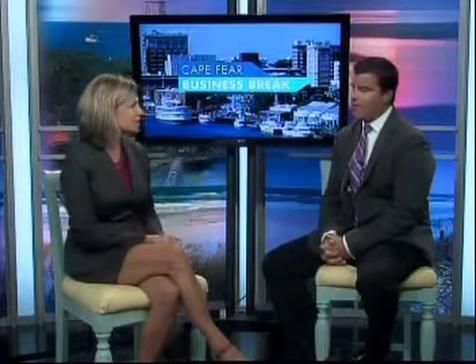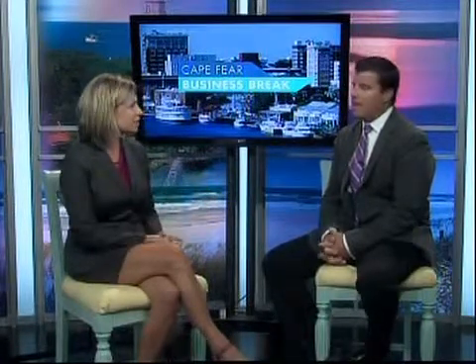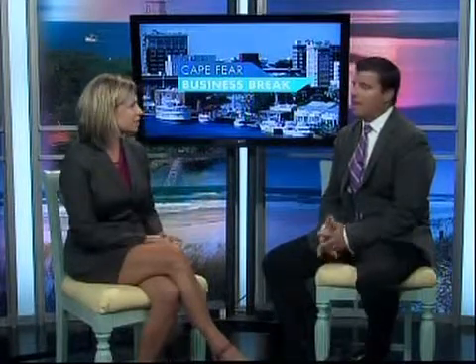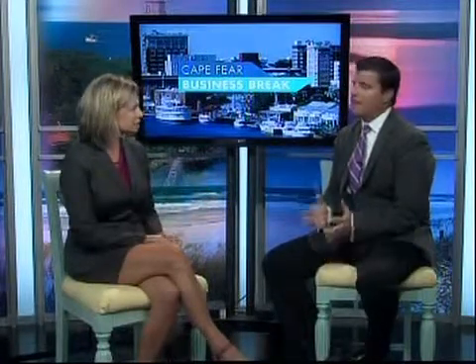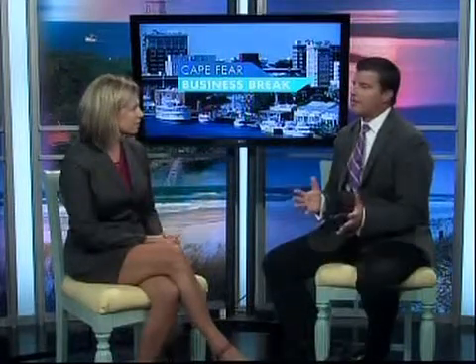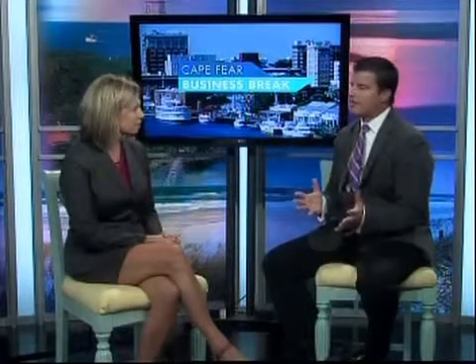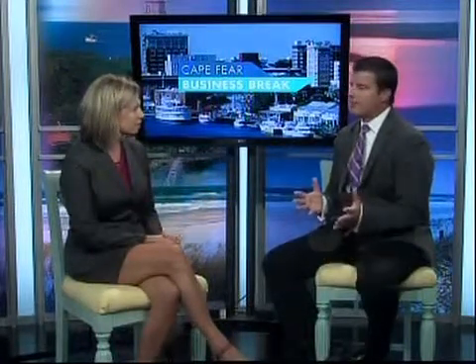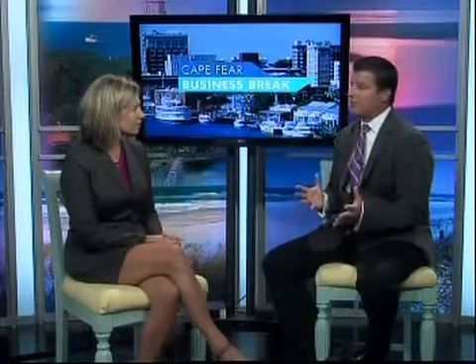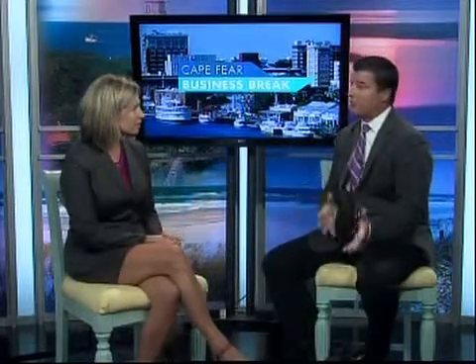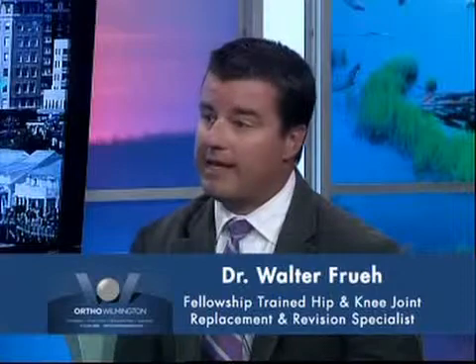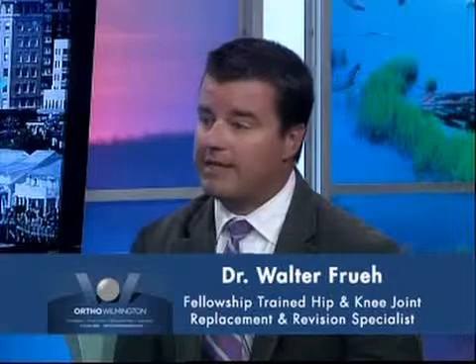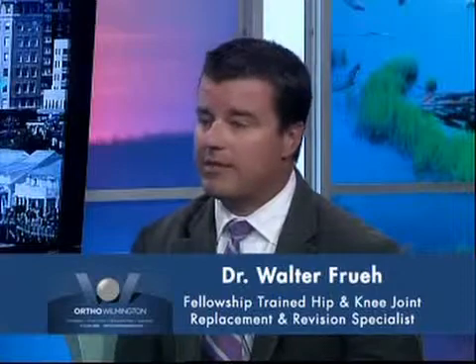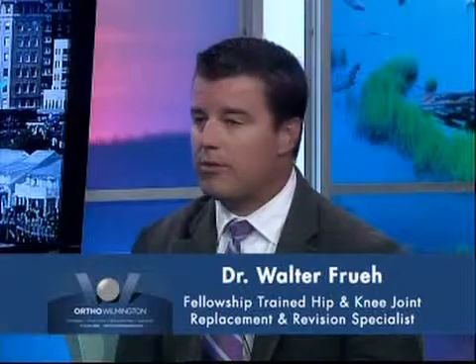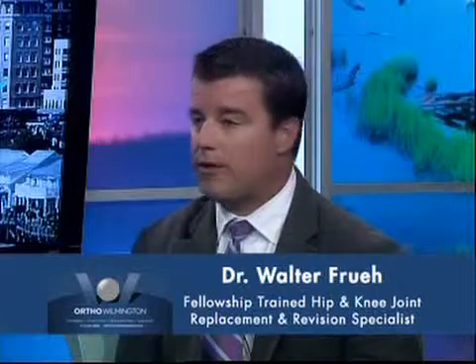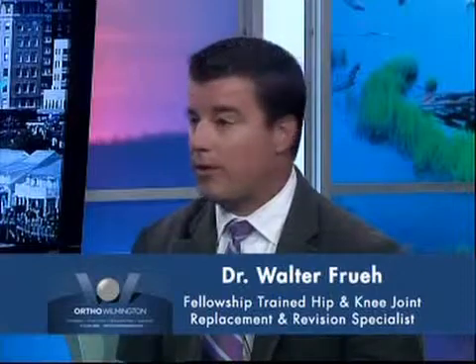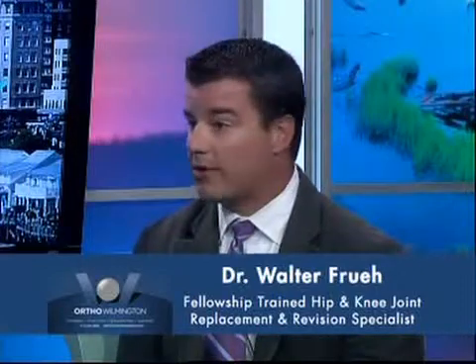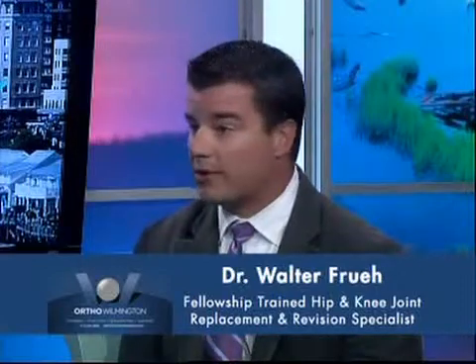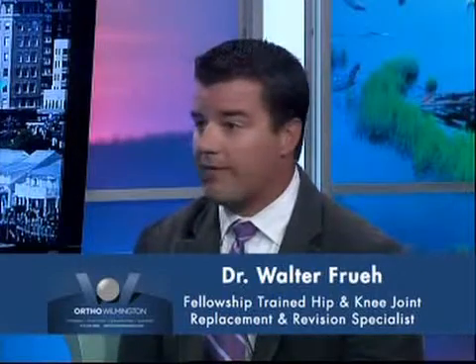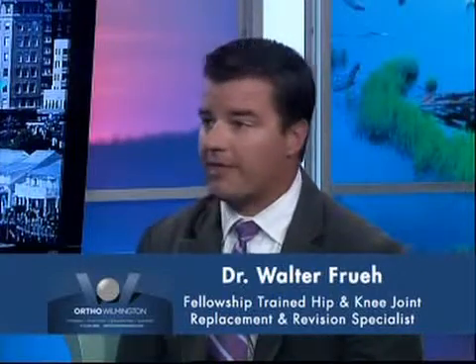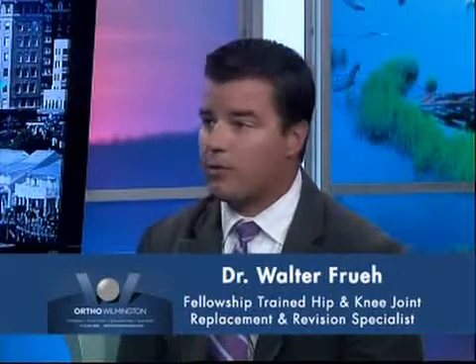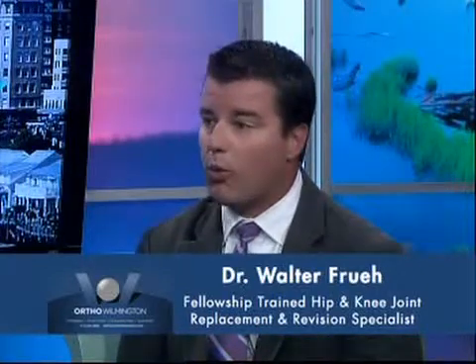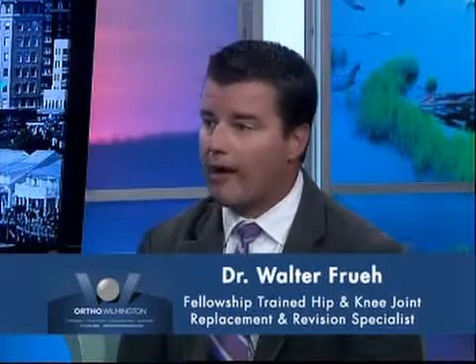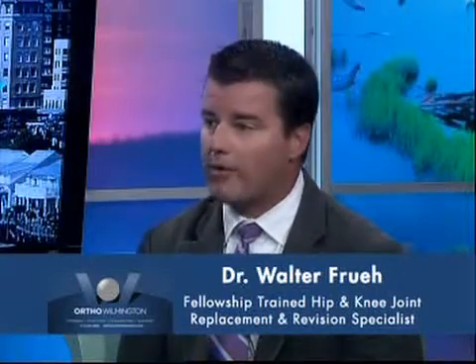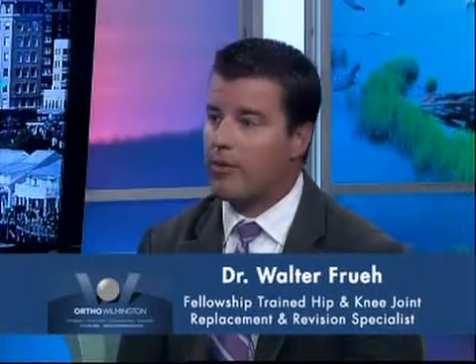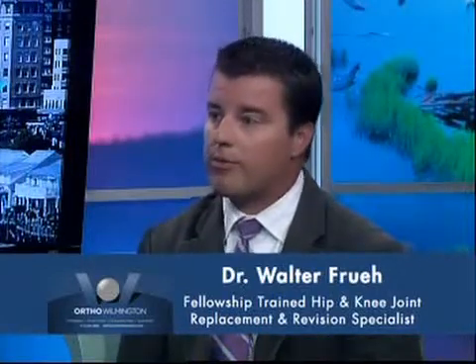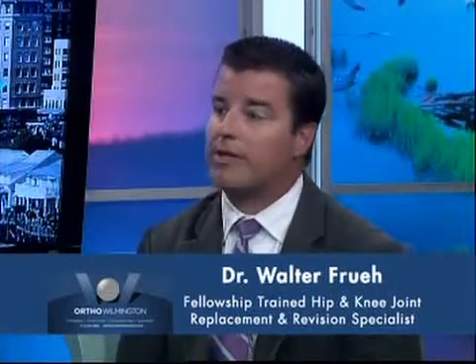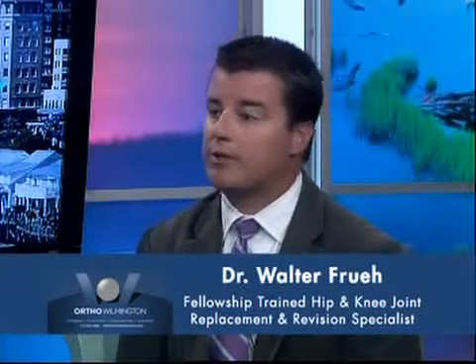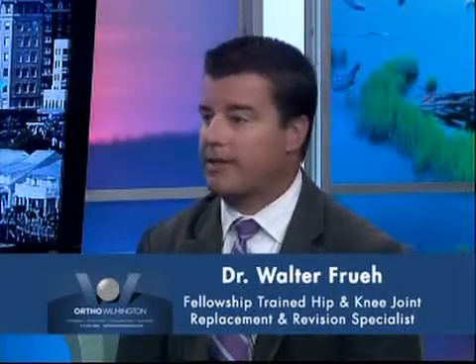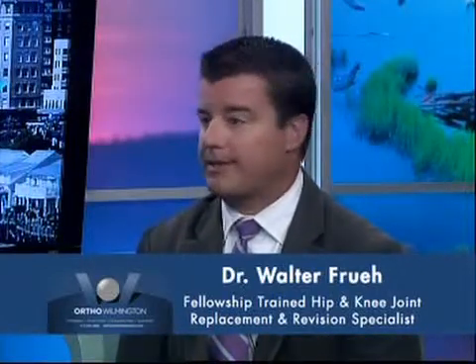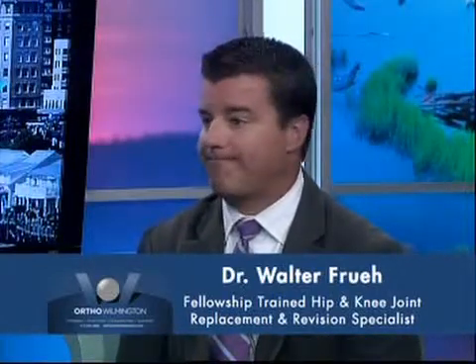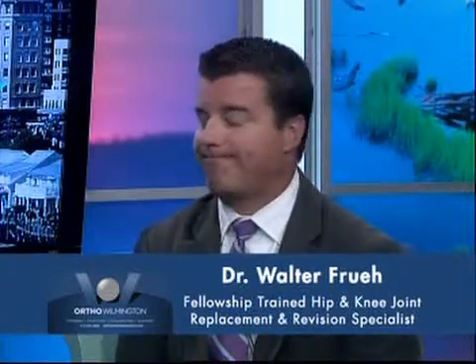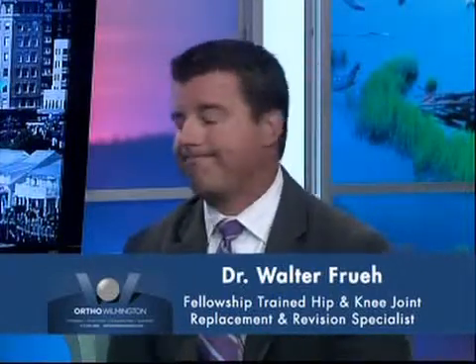A hip and knee reconstructive surgeon replaces or otherwise resurfaces worn out or arthritic joints.